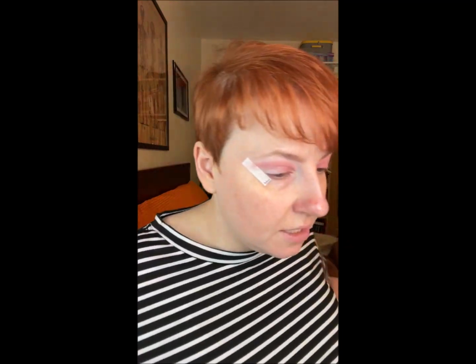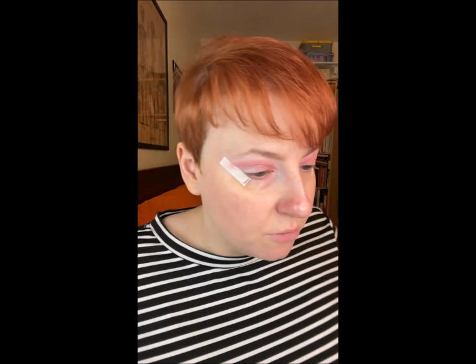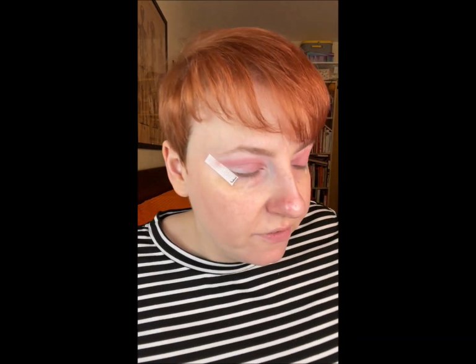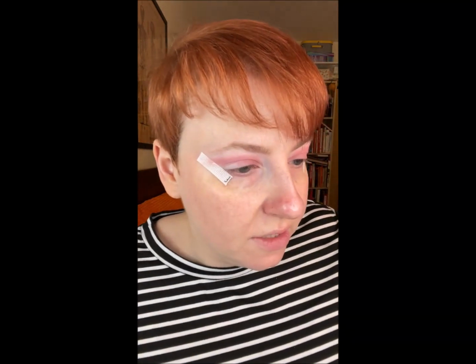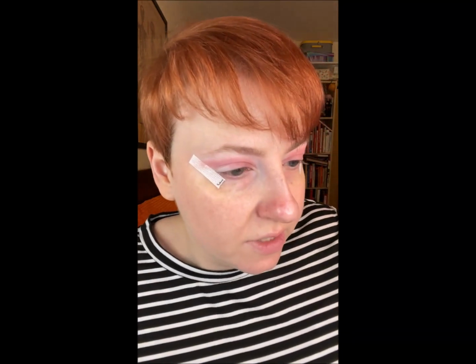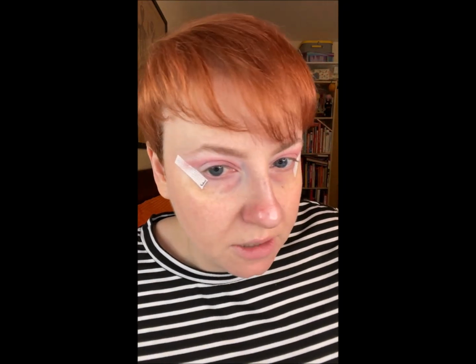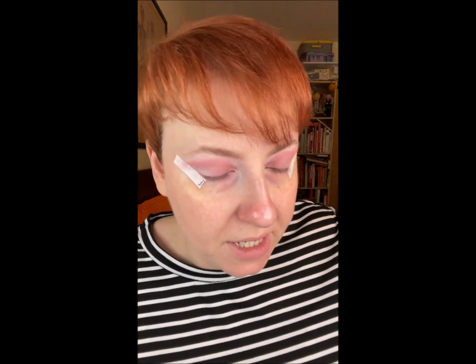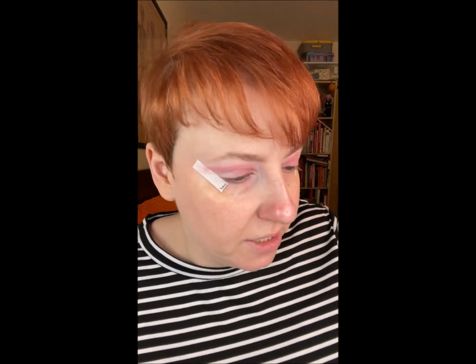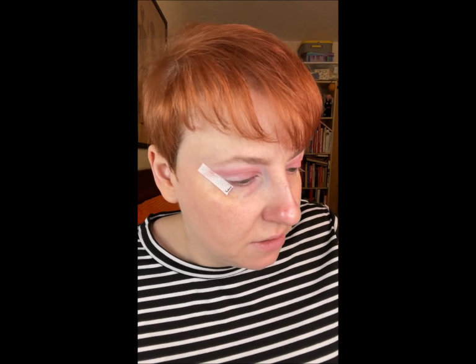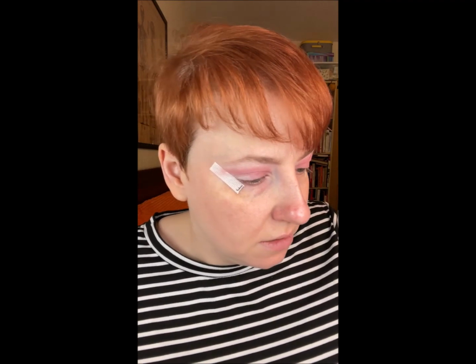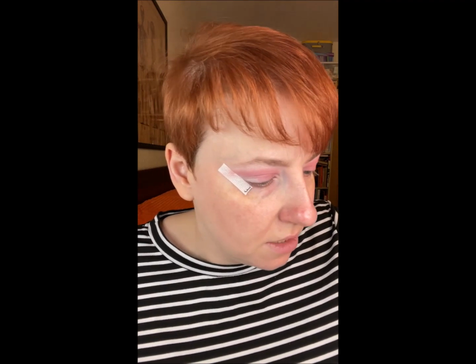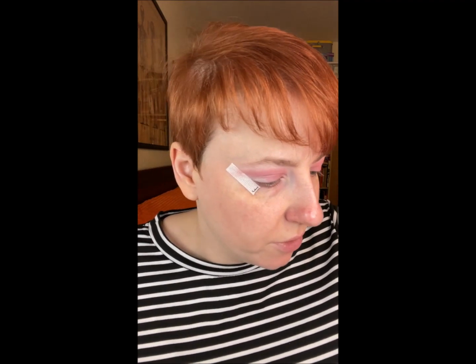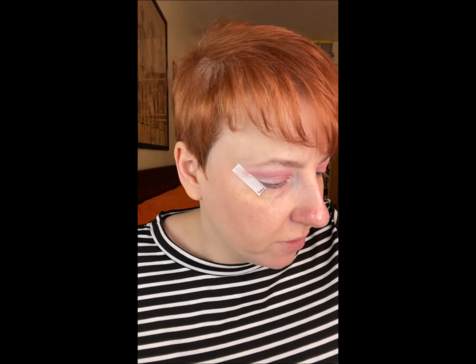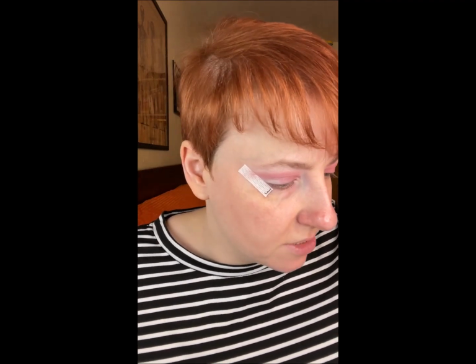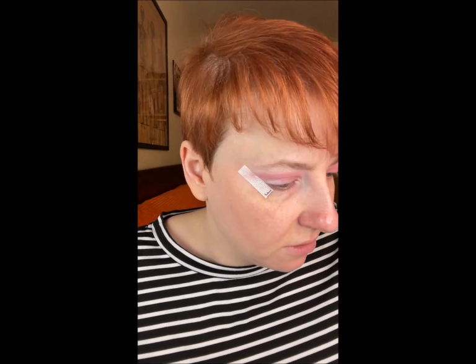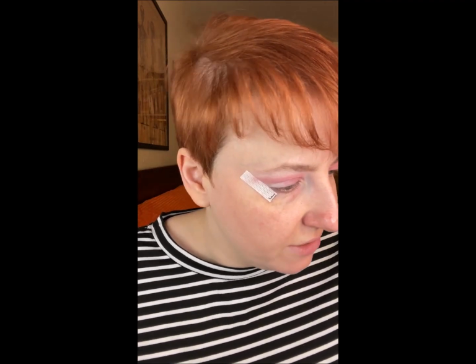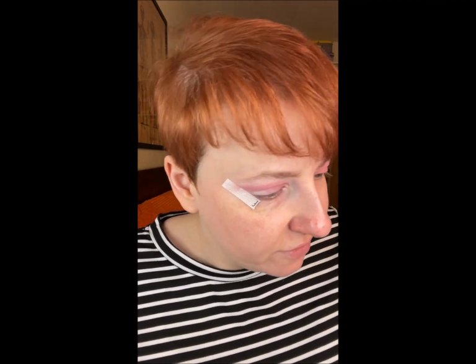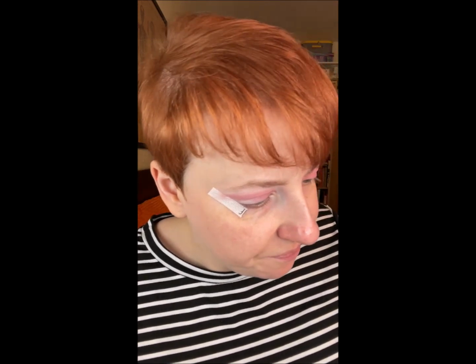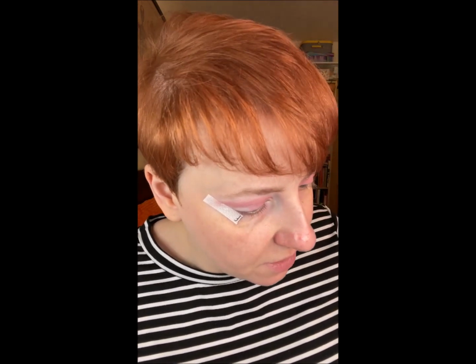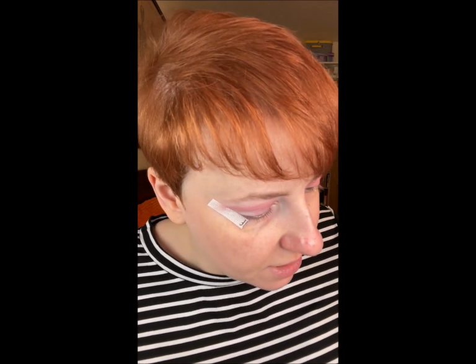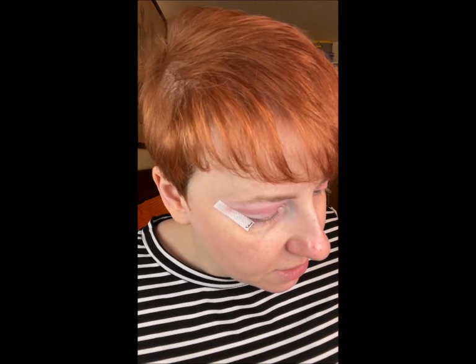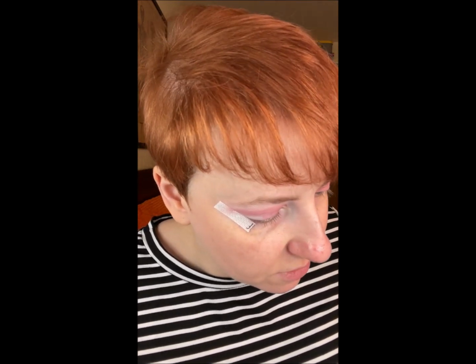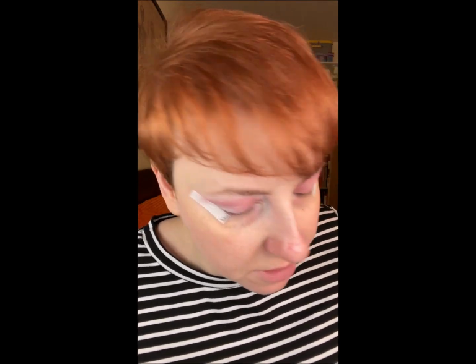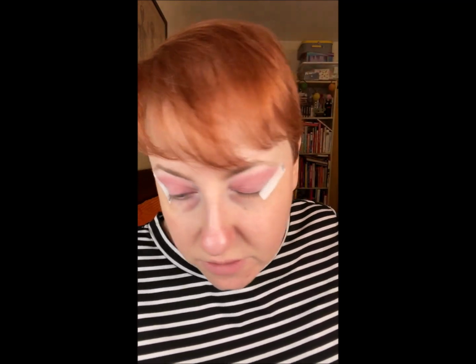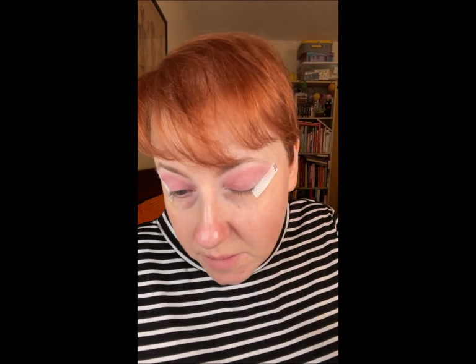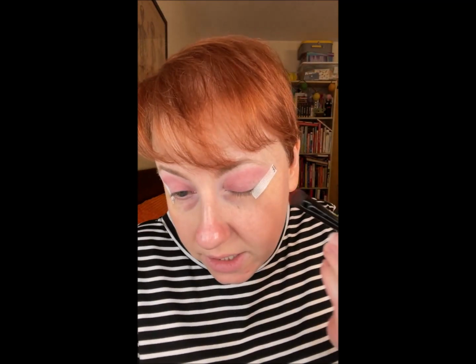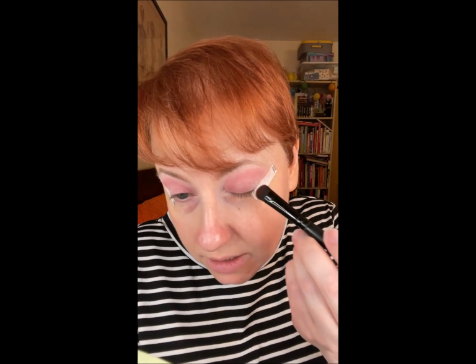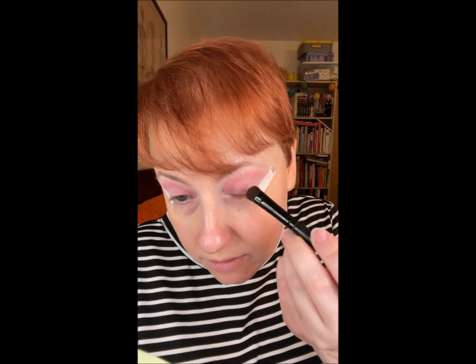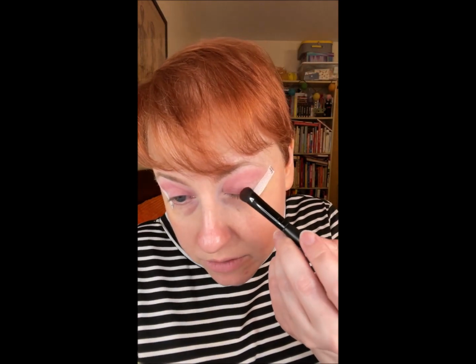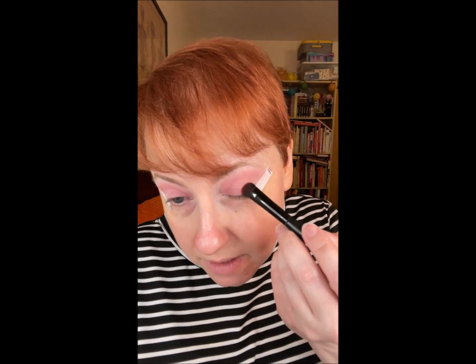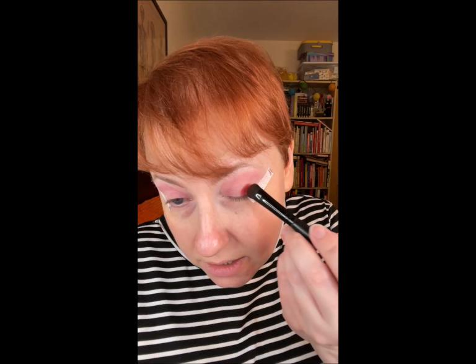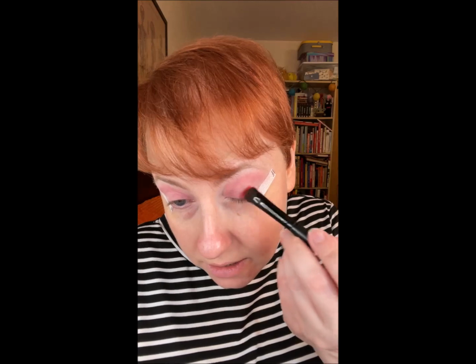The Morphe Live In Color palette has a bright red called Life, and that is what I'm going to use on most of my lid.